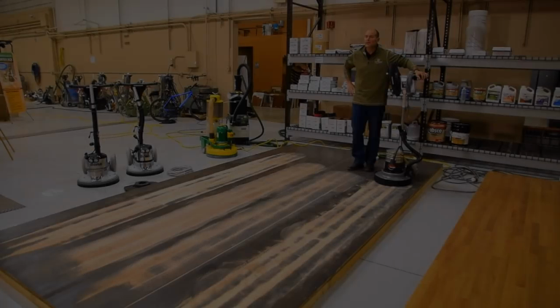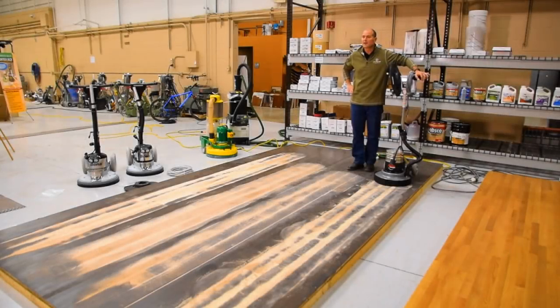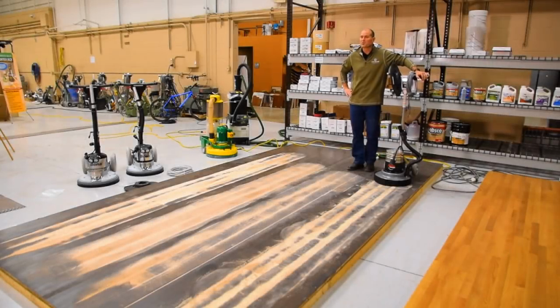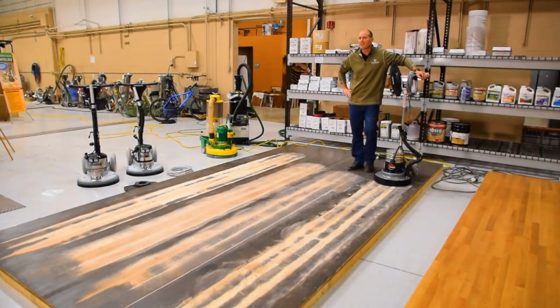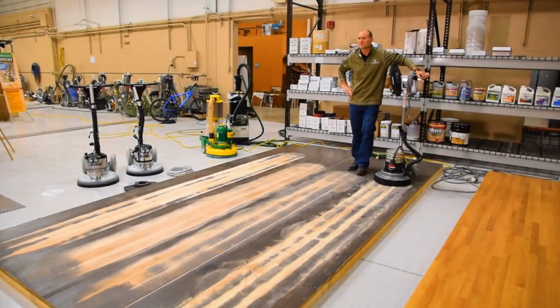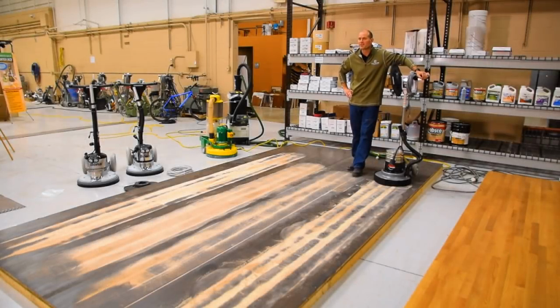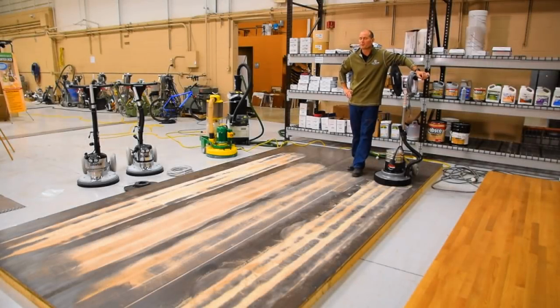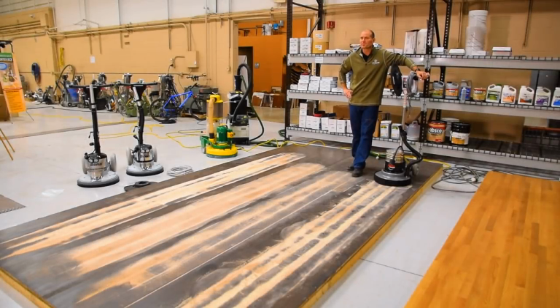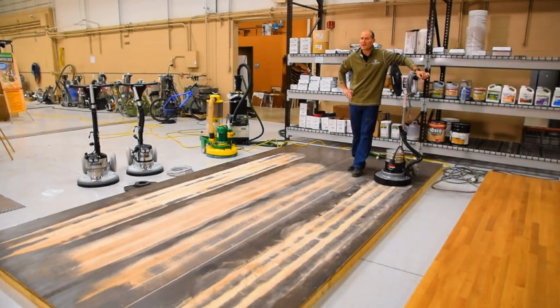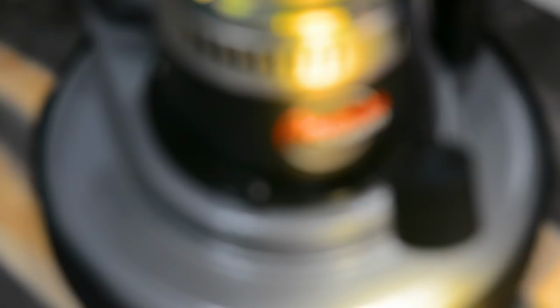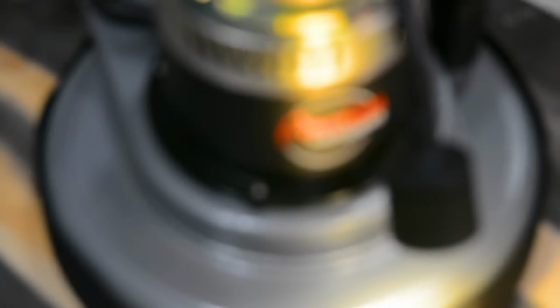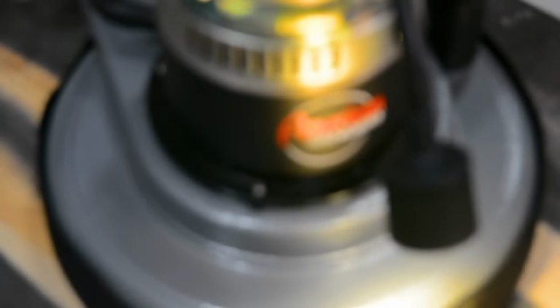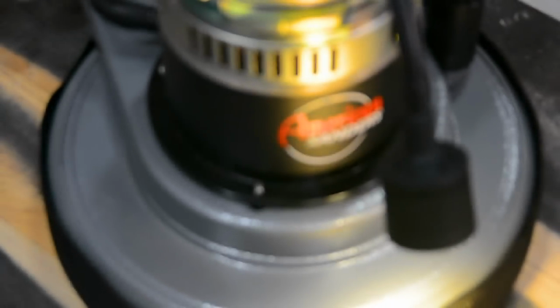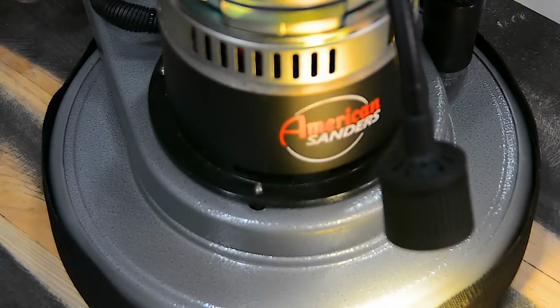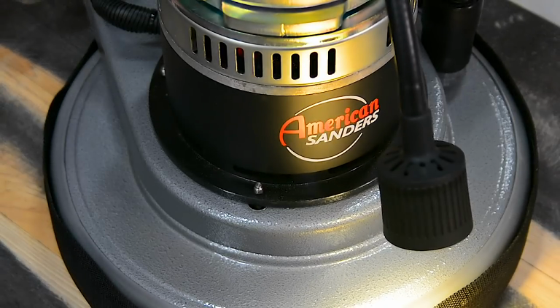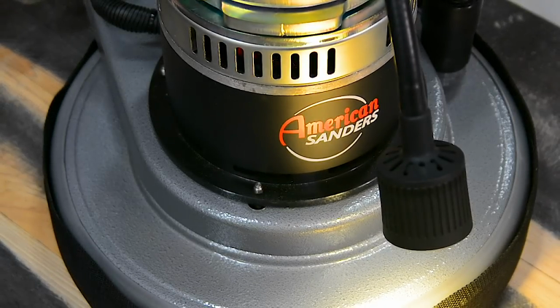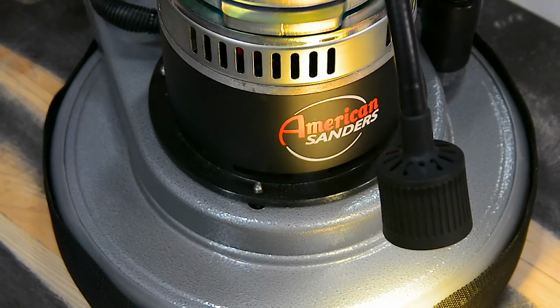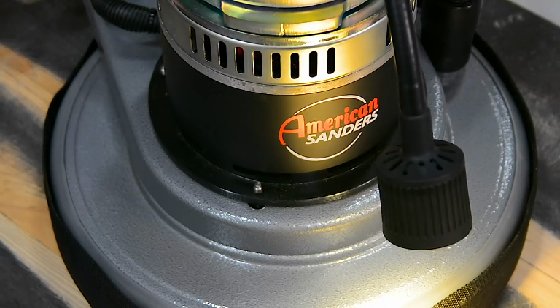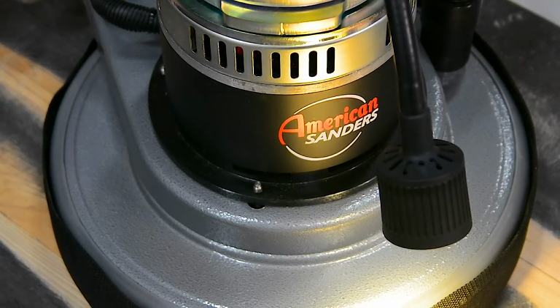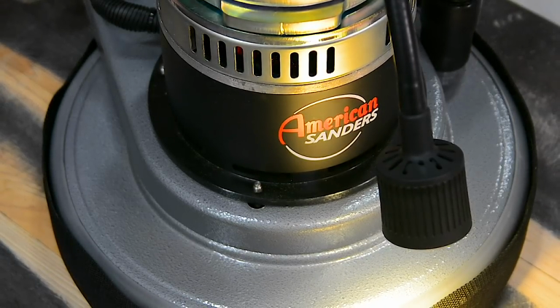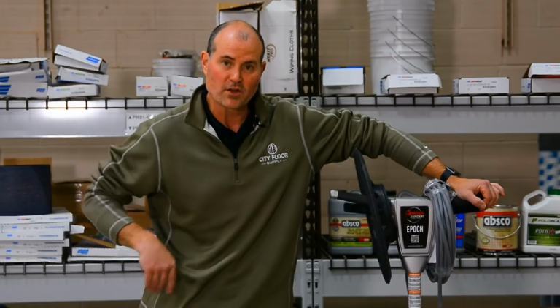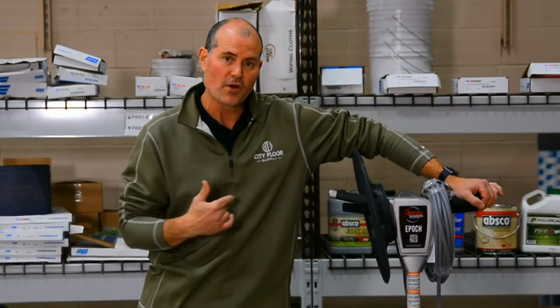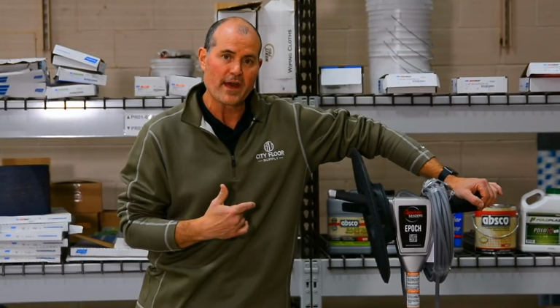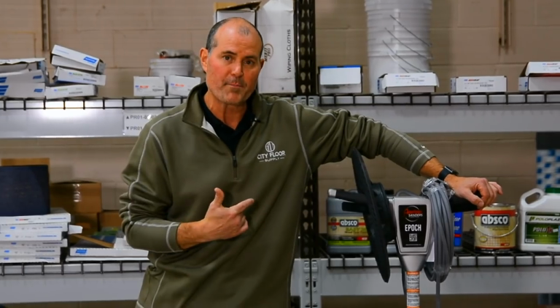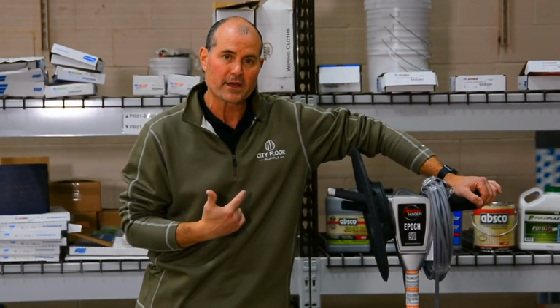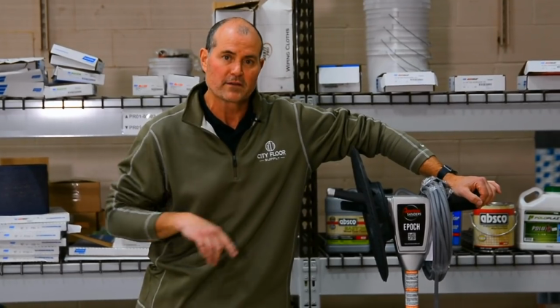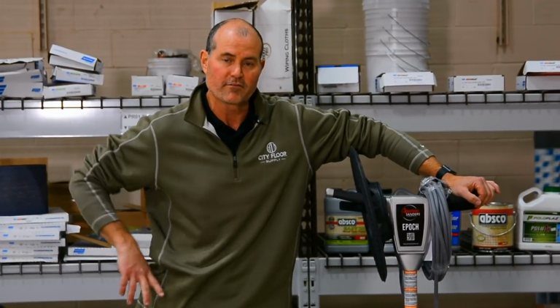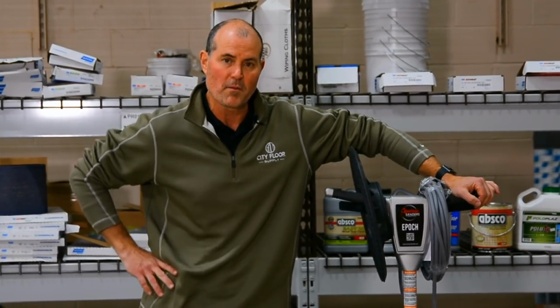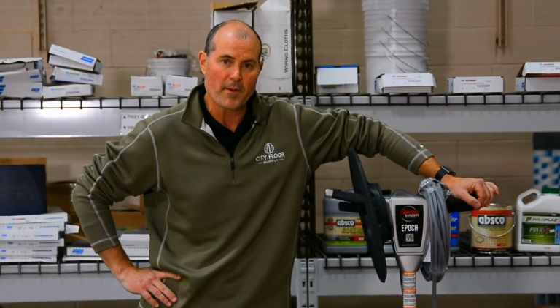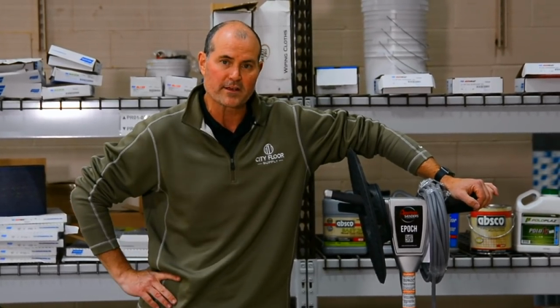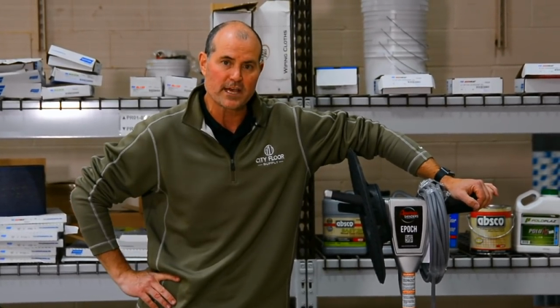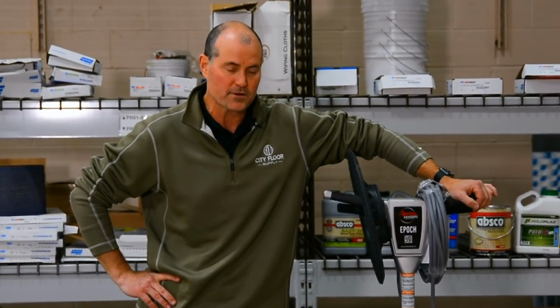Hi, Joe Glavin with City Floor Supply. Today we're going to do a little discussion on the Epic from American Sanders.